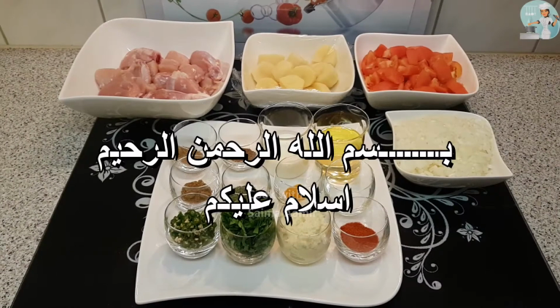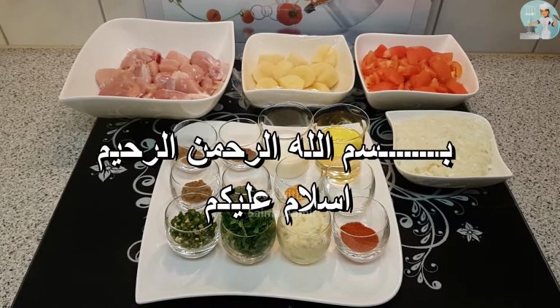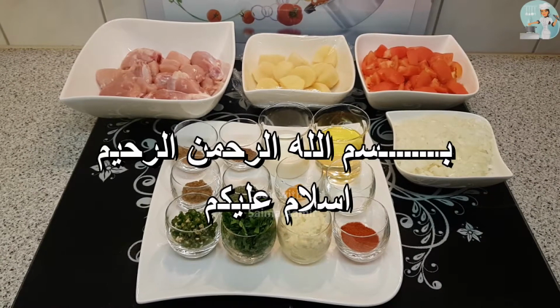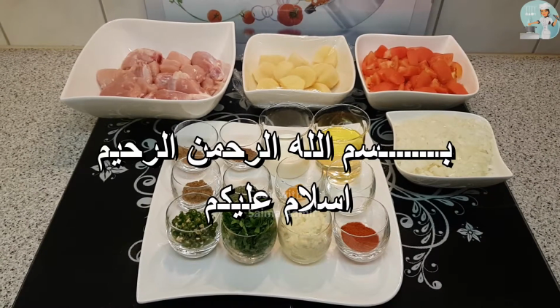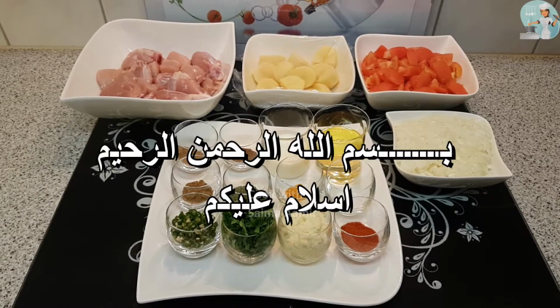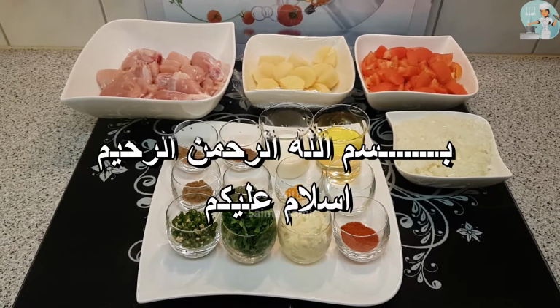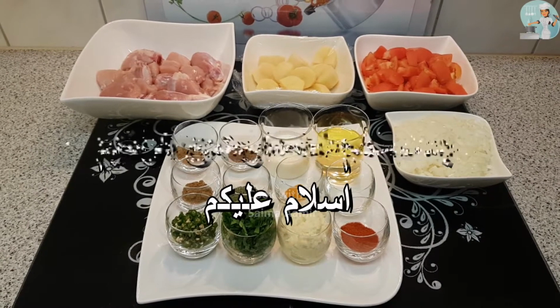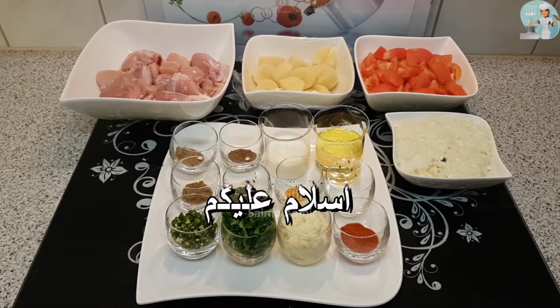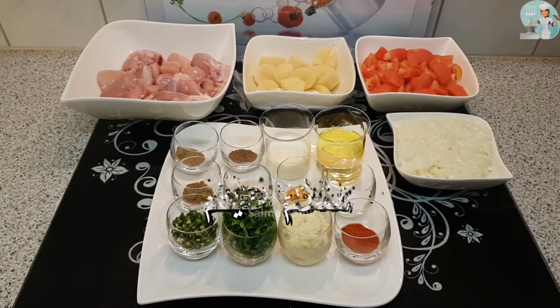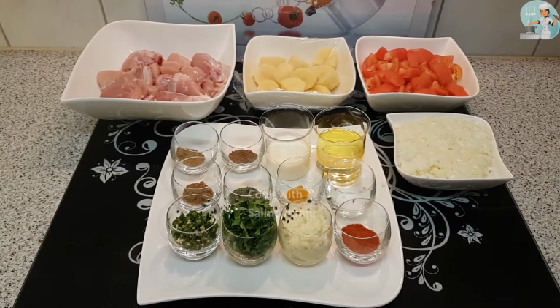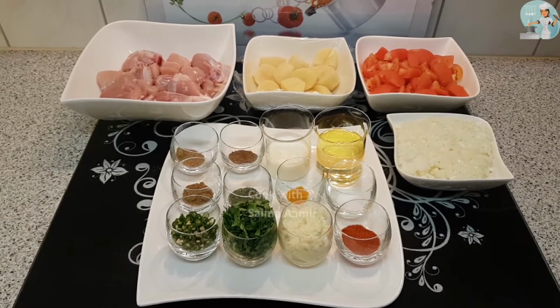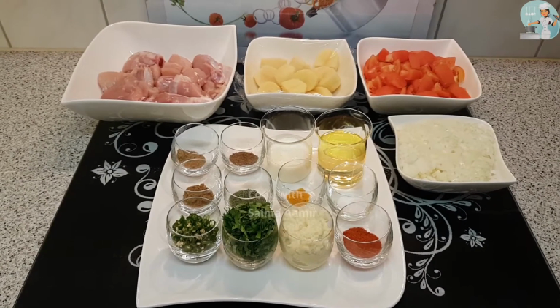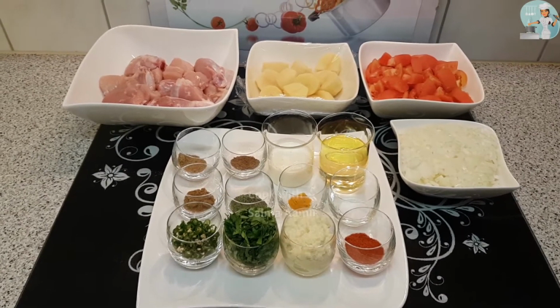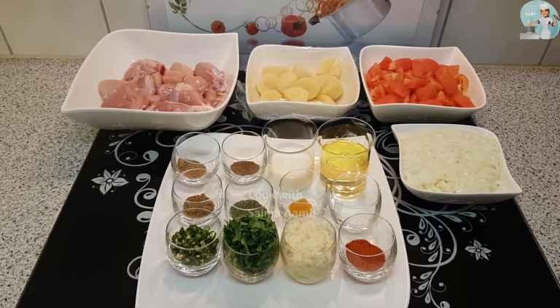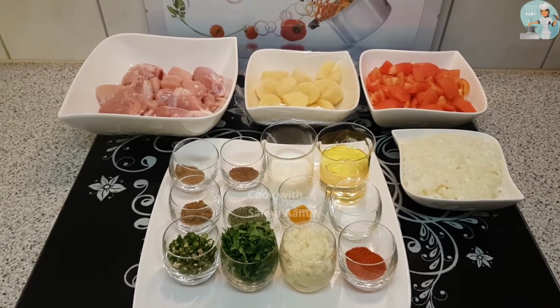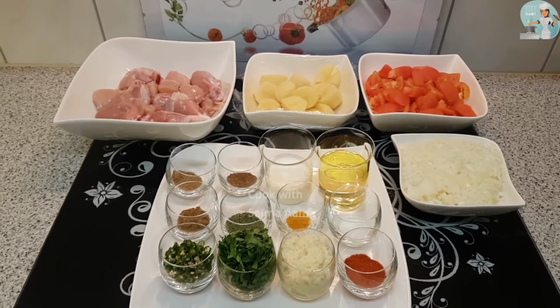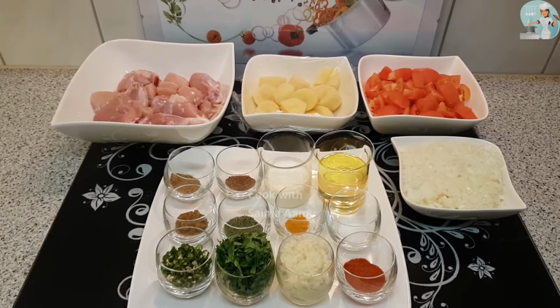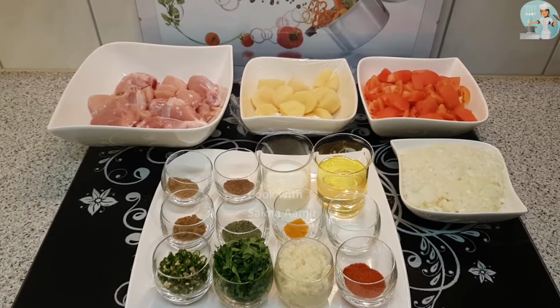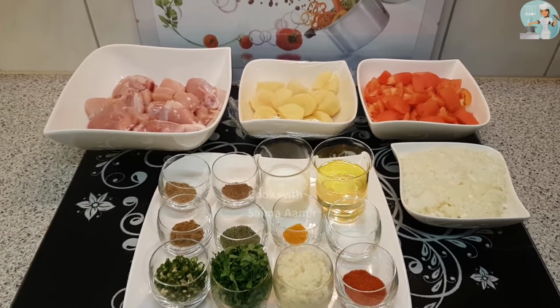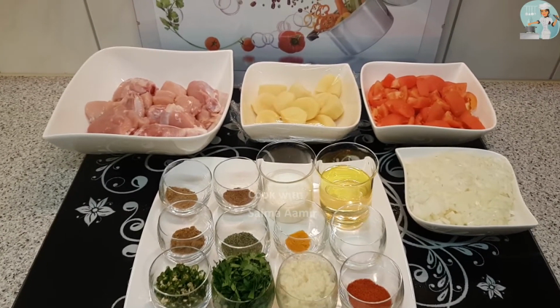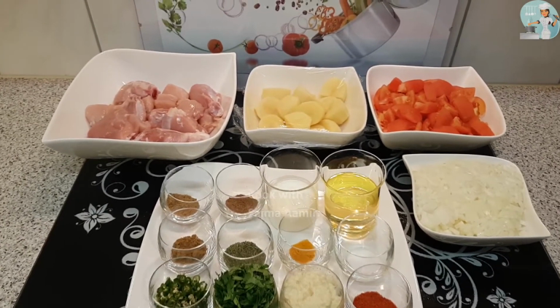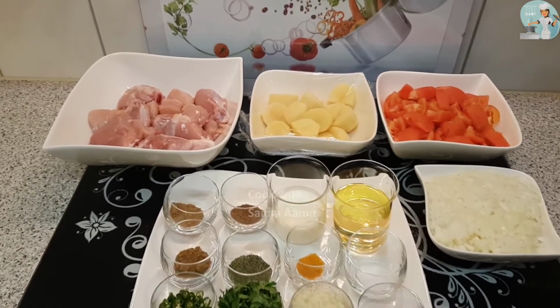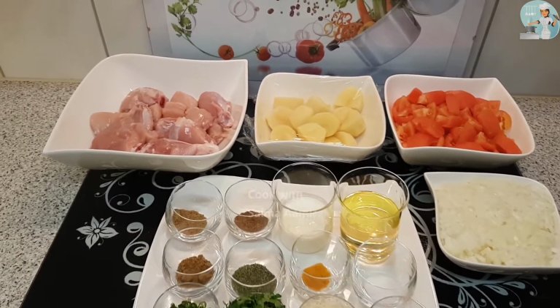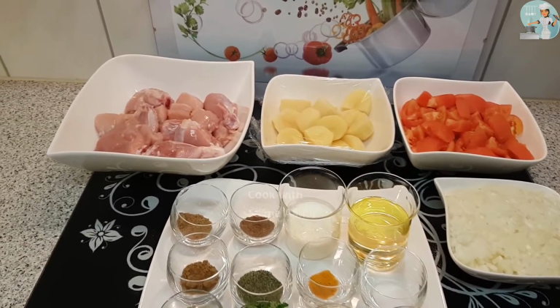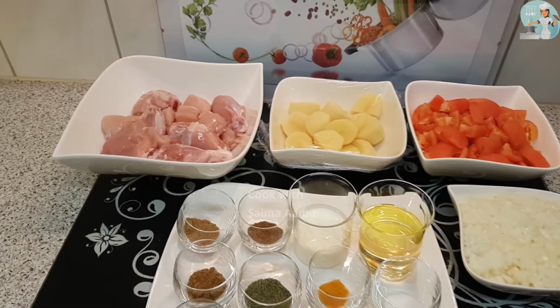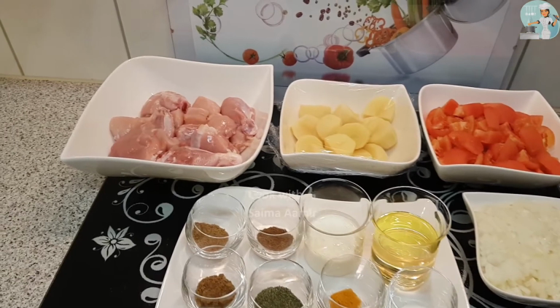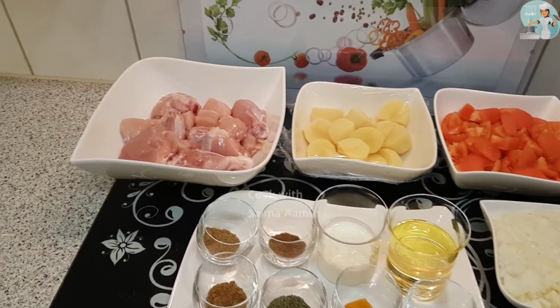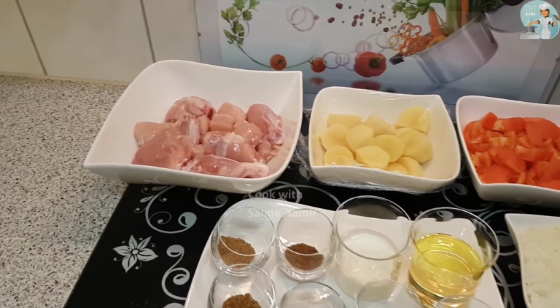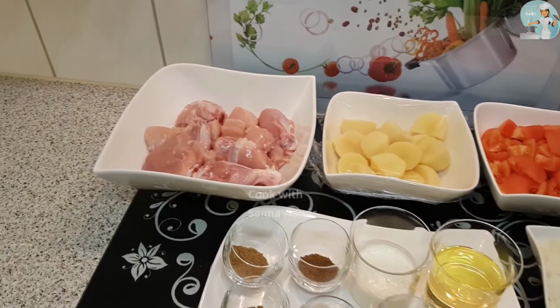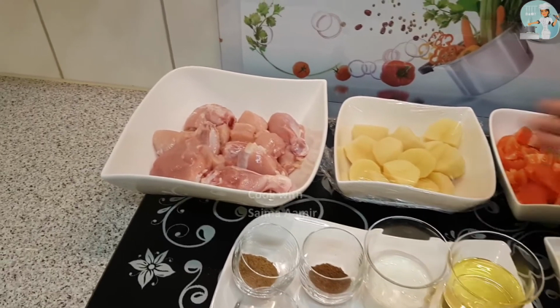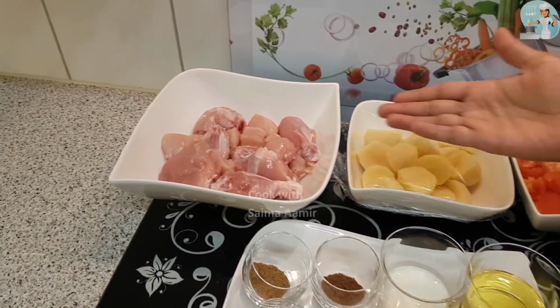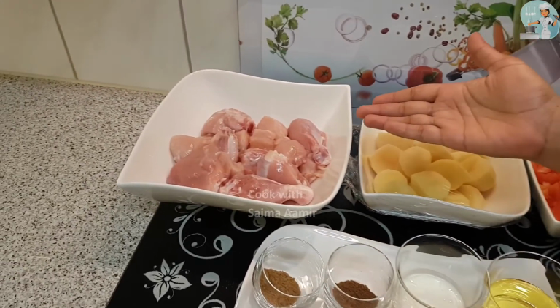Assalamu alaikum everyone, today we are going to make chicken and potato curry. For this you will need one kilogram of chicken.